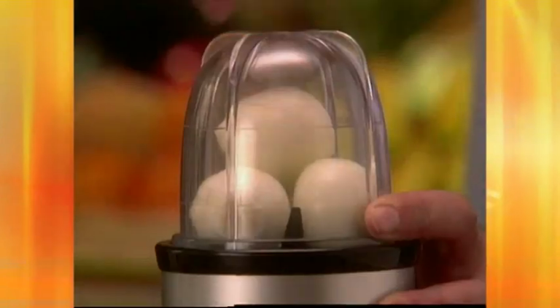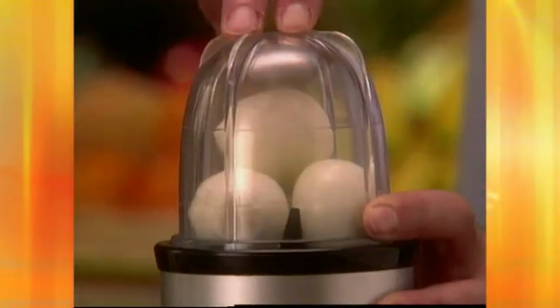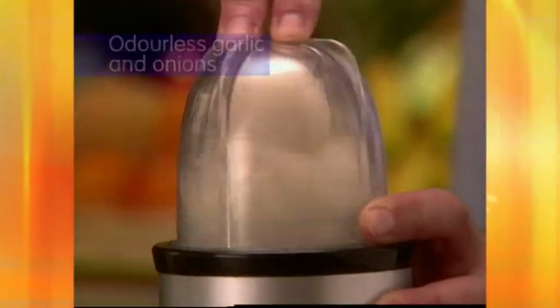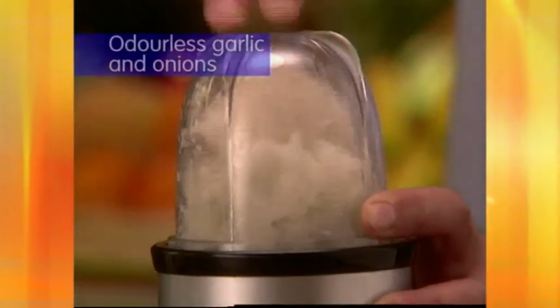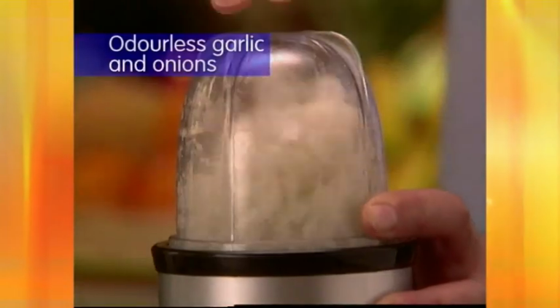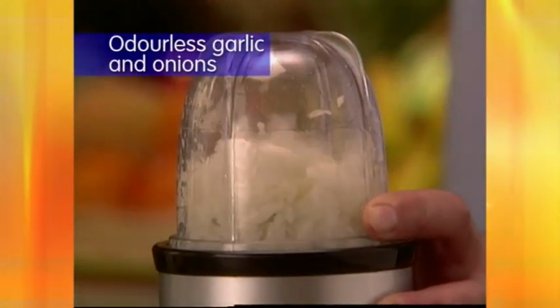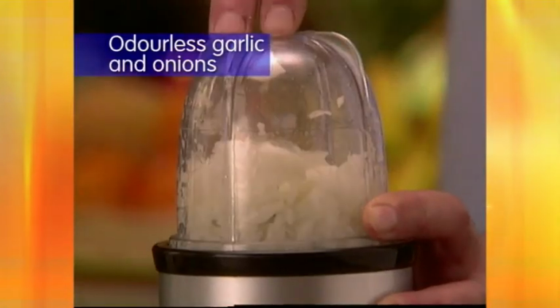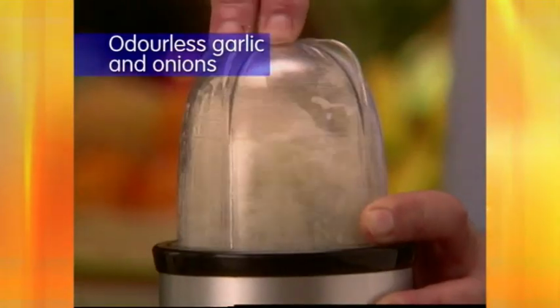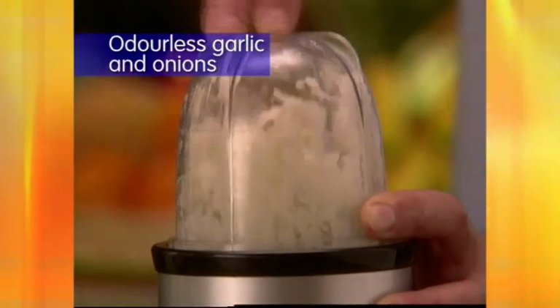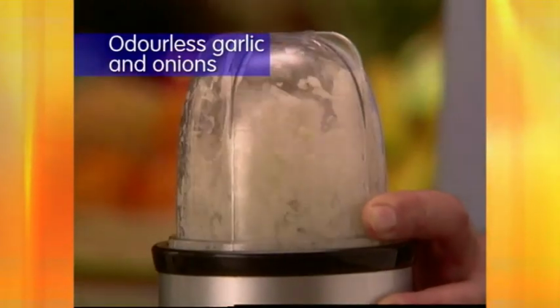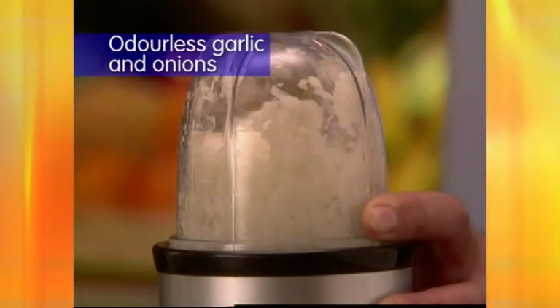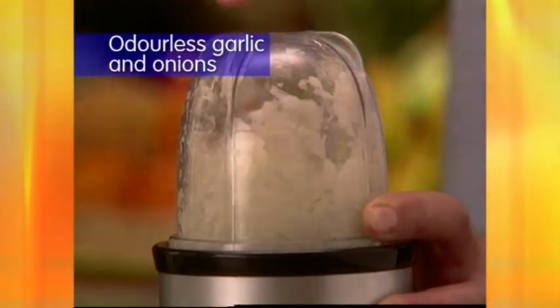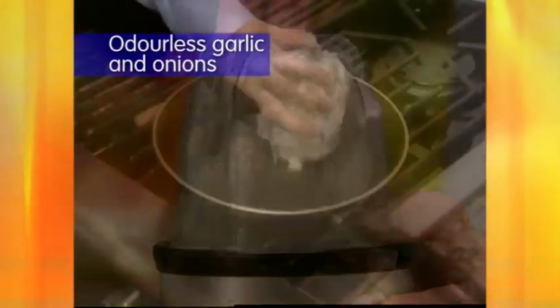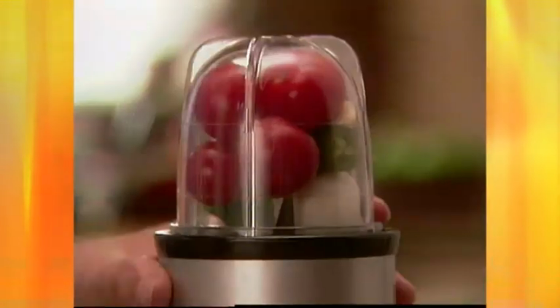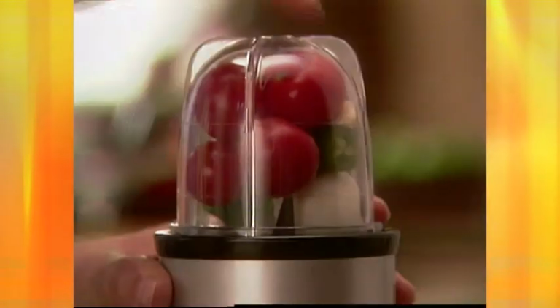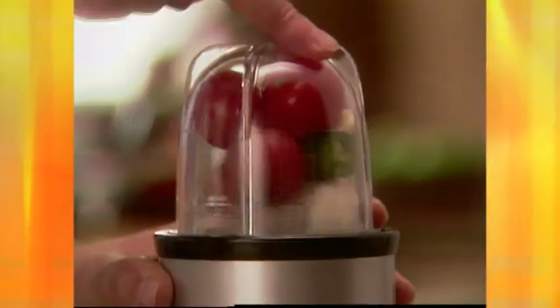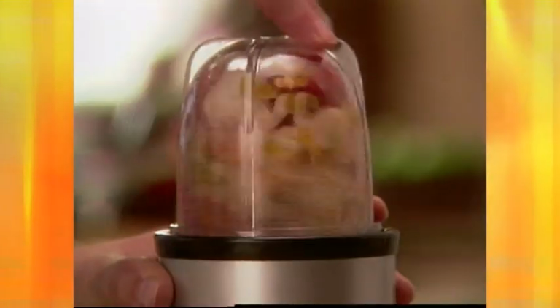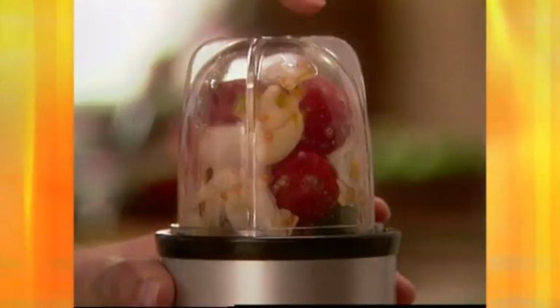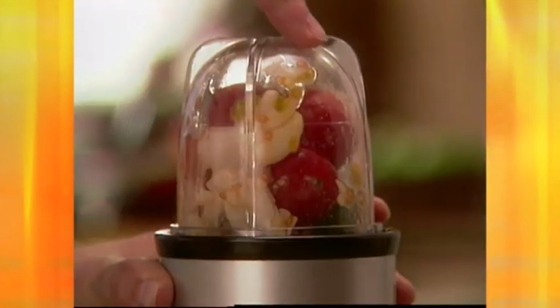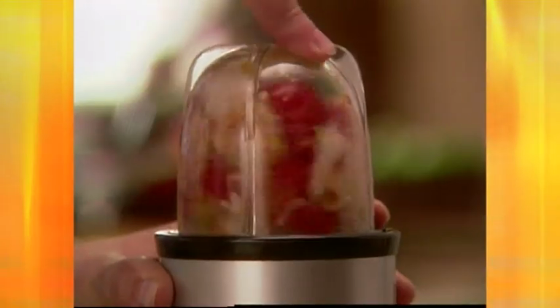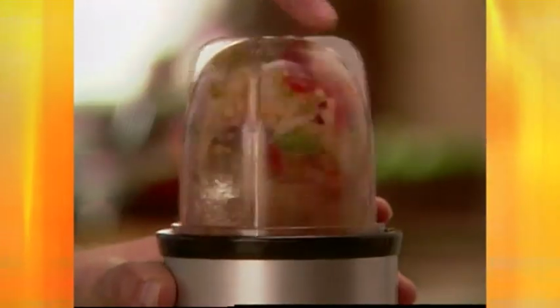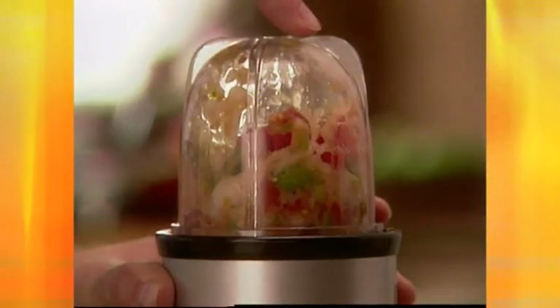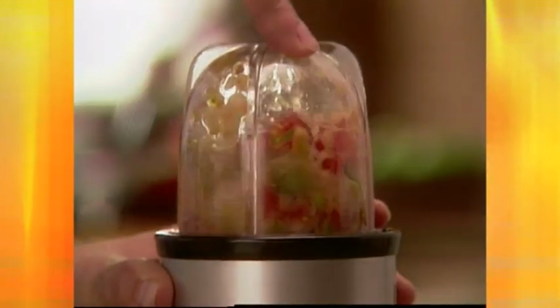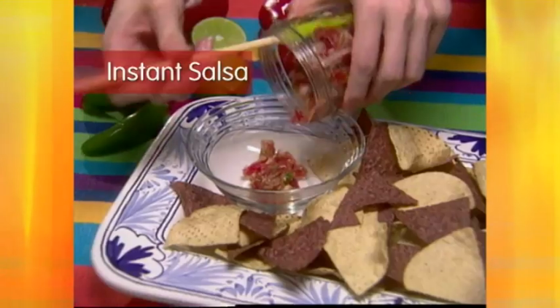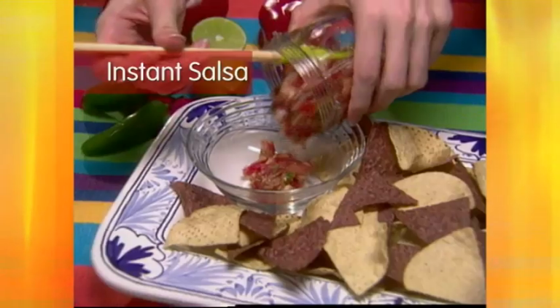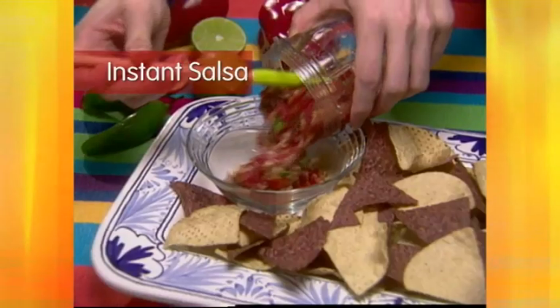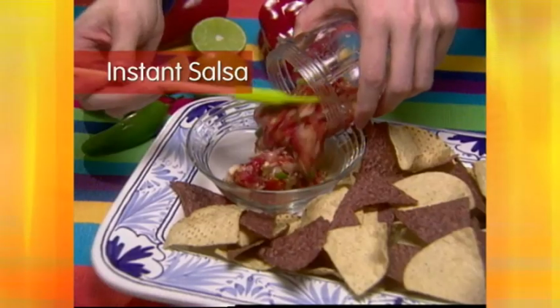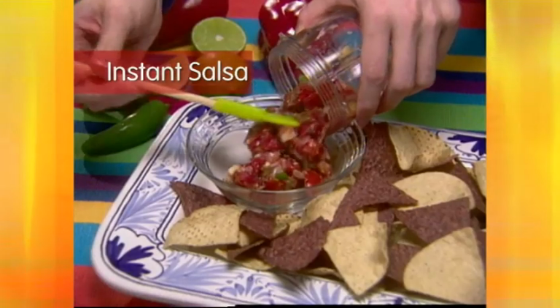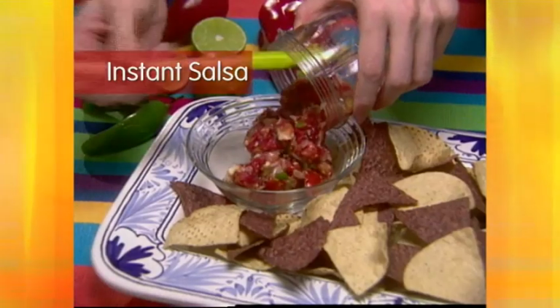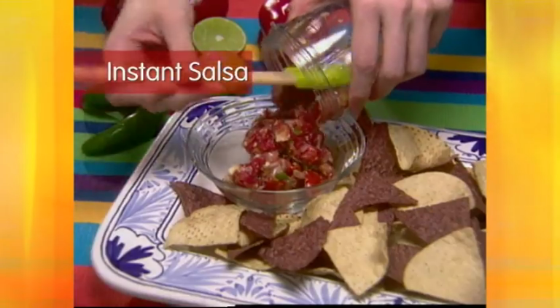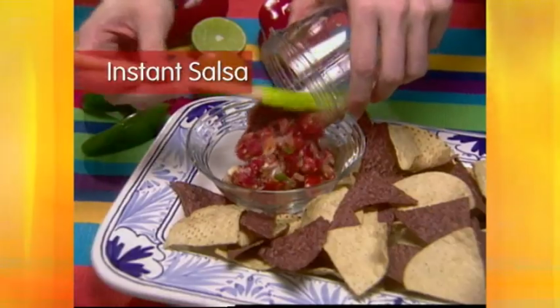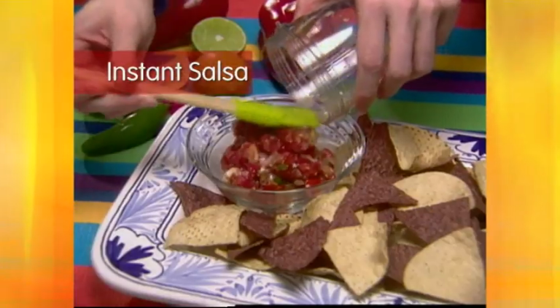Chop garlic or onions without the smelly mess. Turn tomatoes, onions, garlic and hot peppers into zesty salsa.